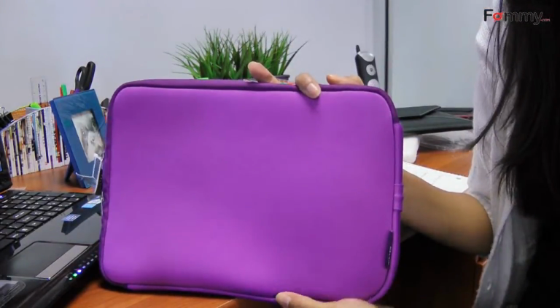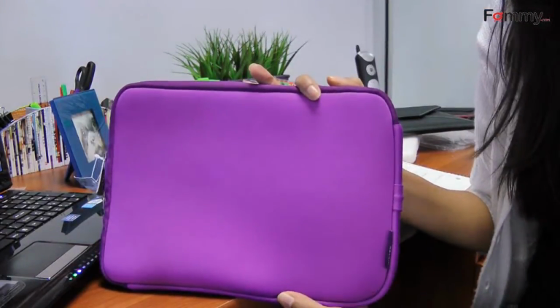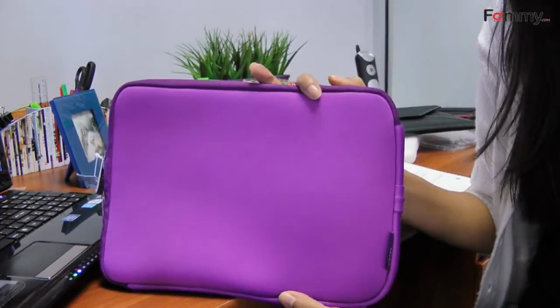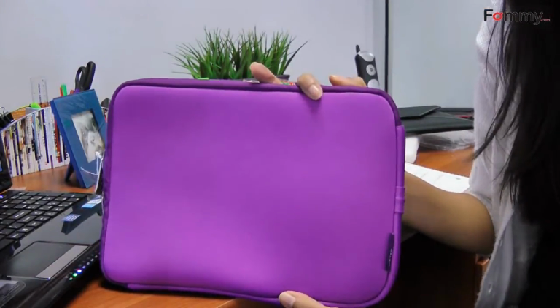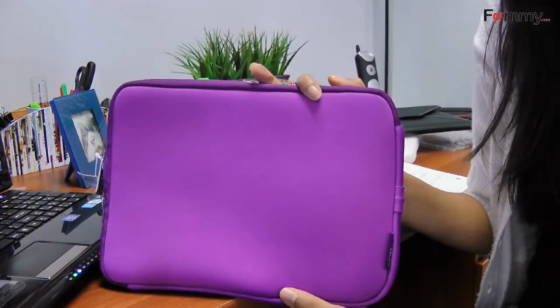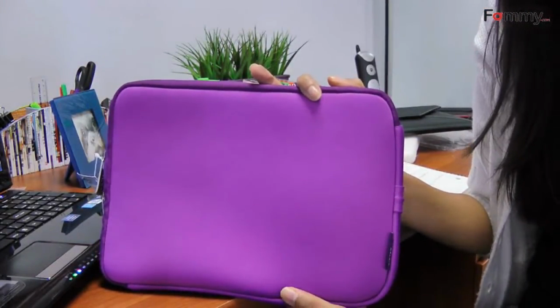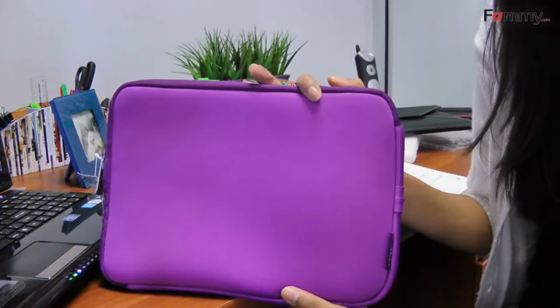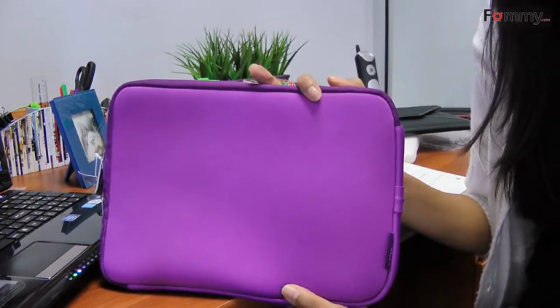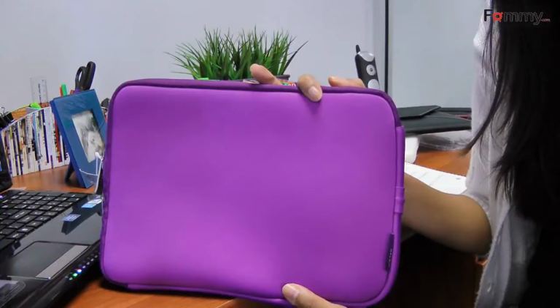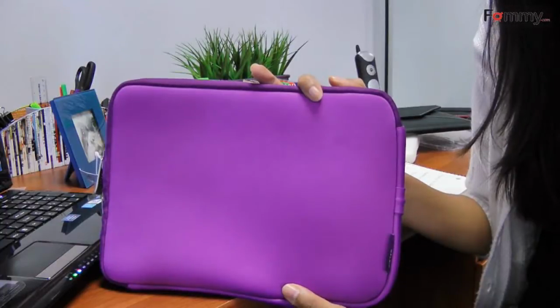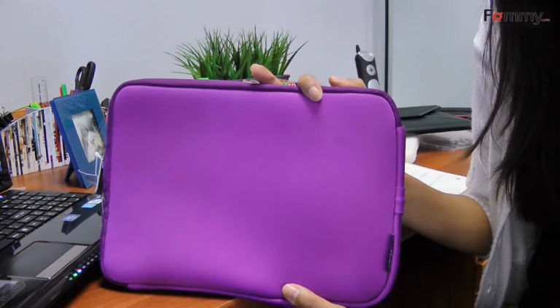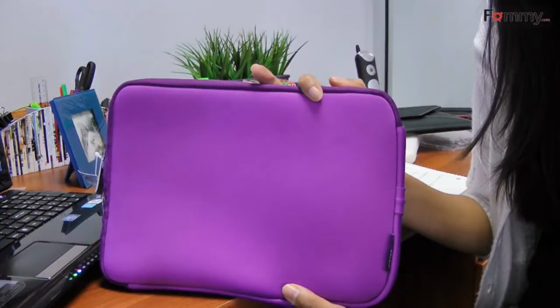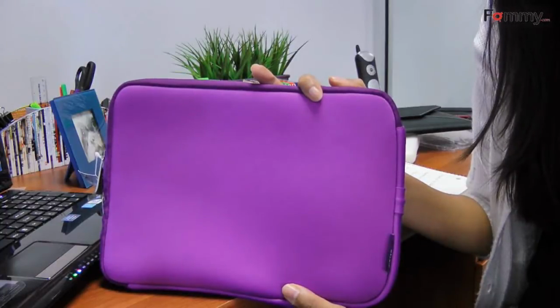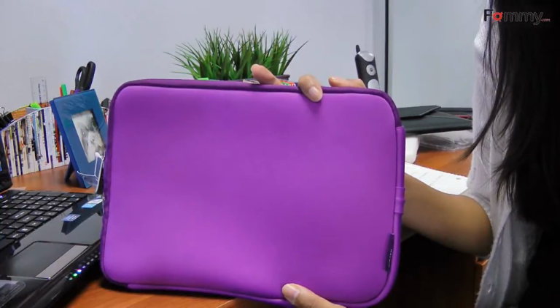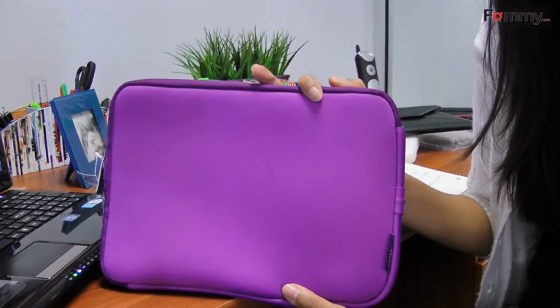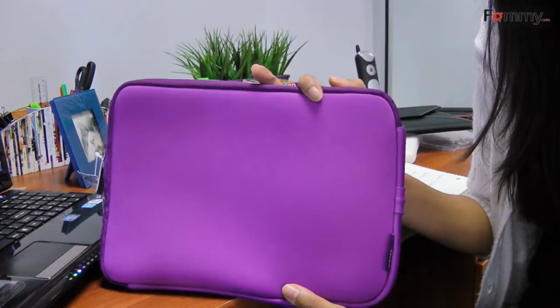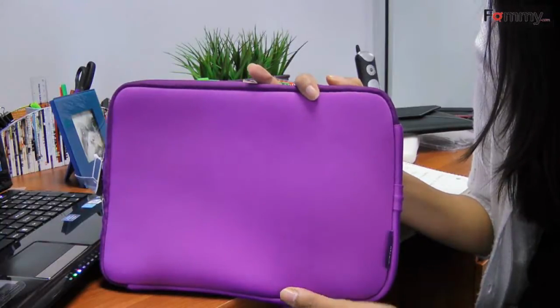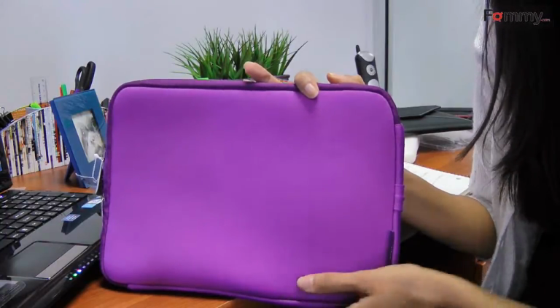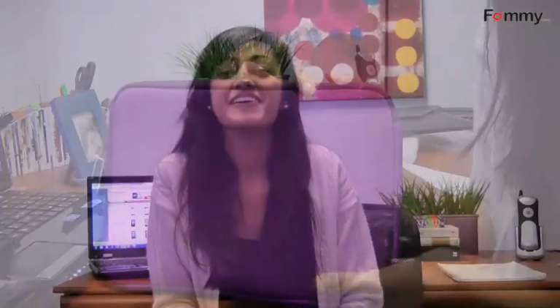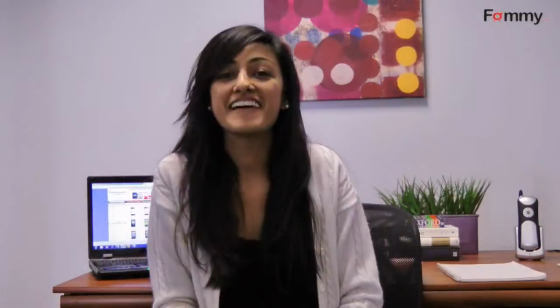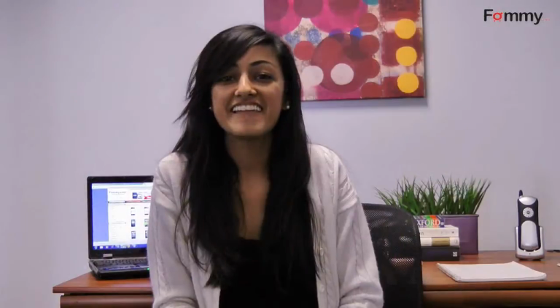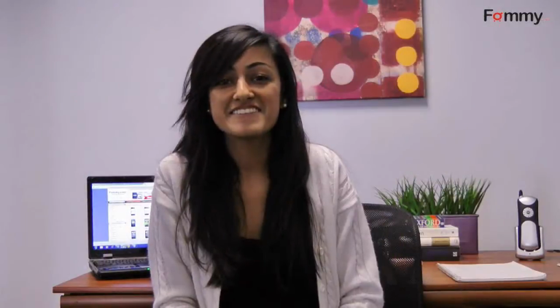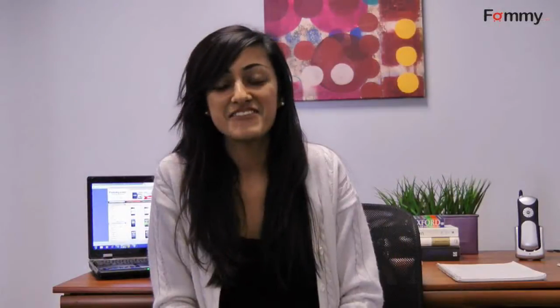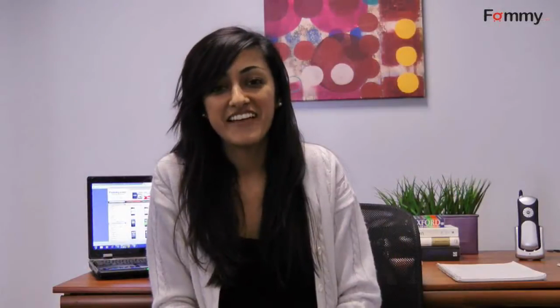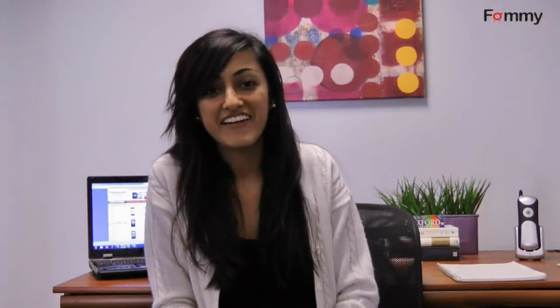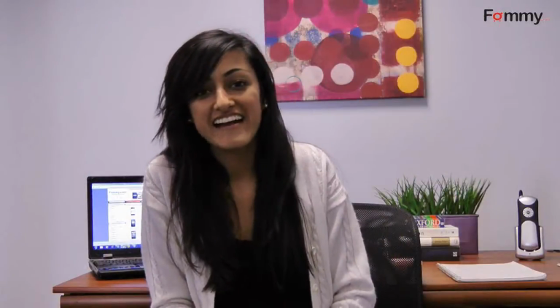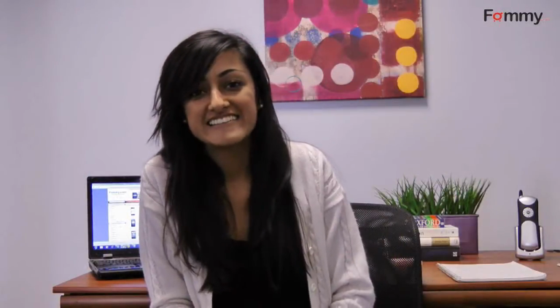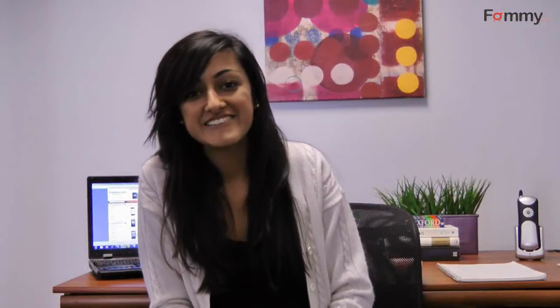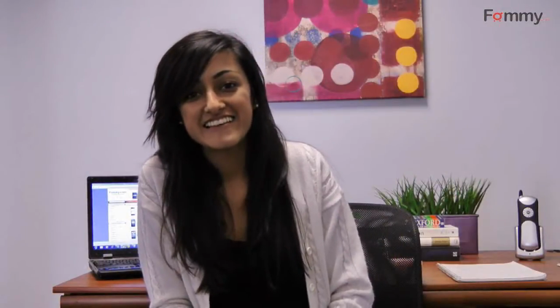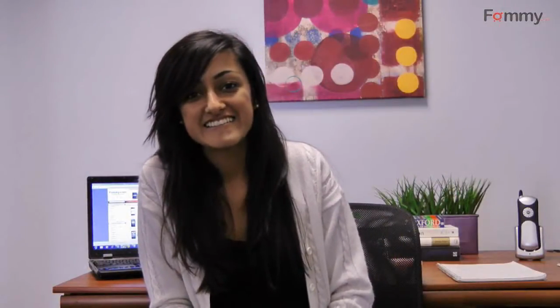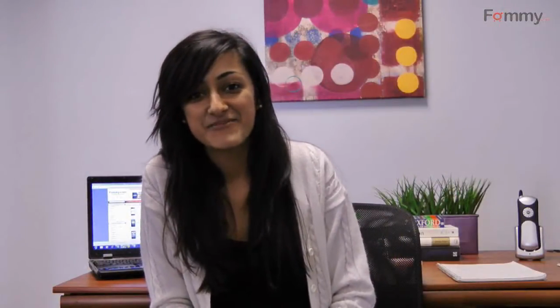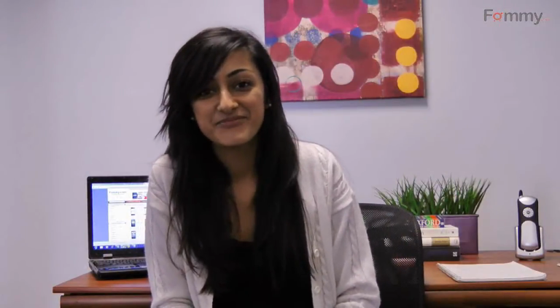Overall, it's a great case for your electronics. That's it for now guys. See you next time.